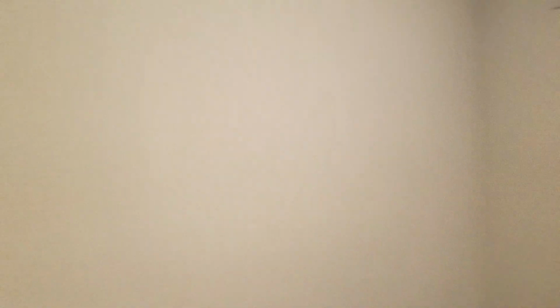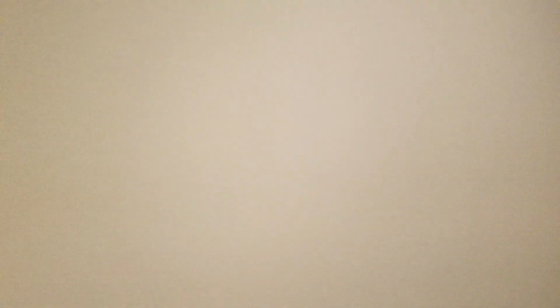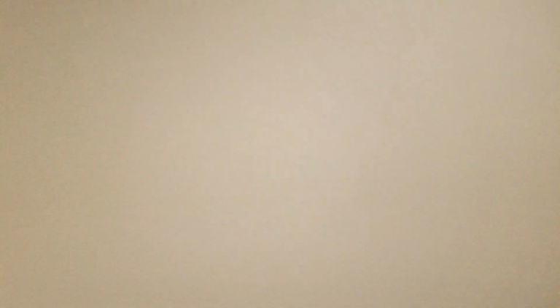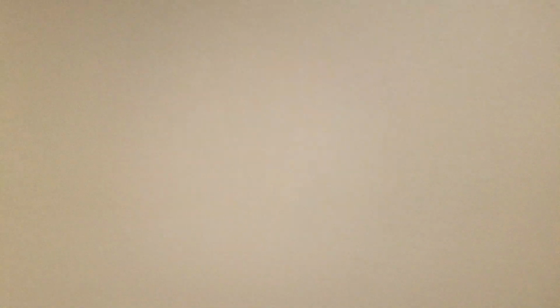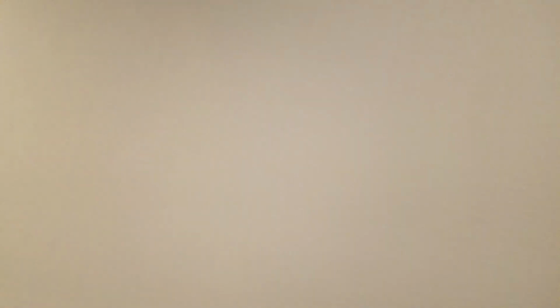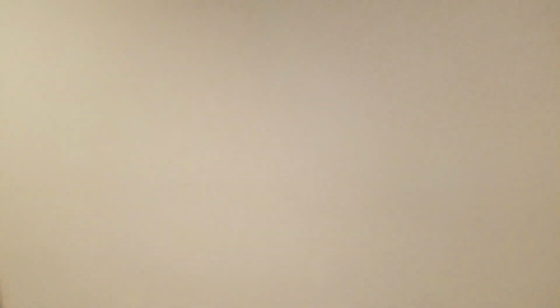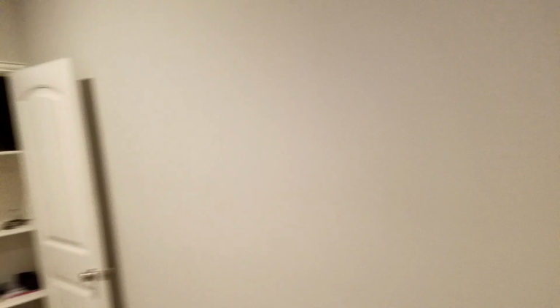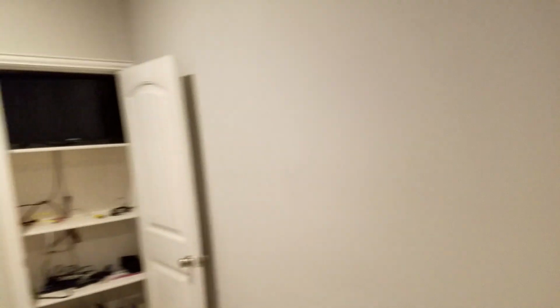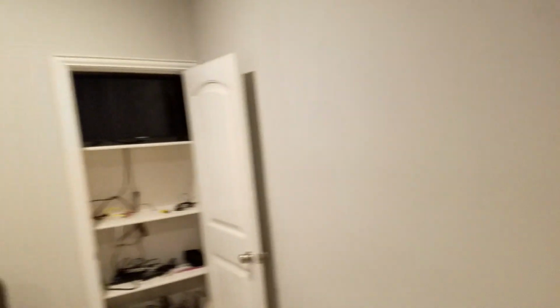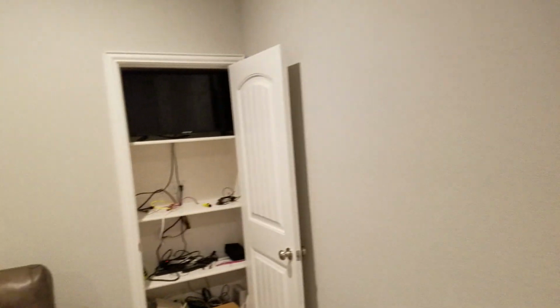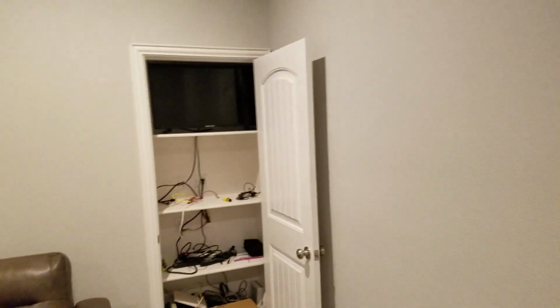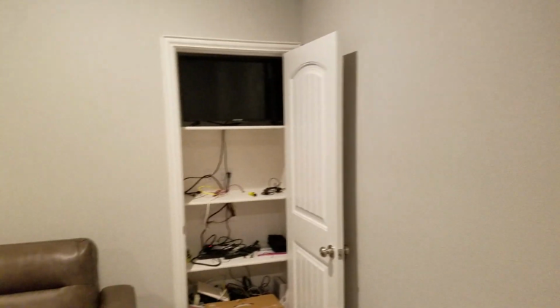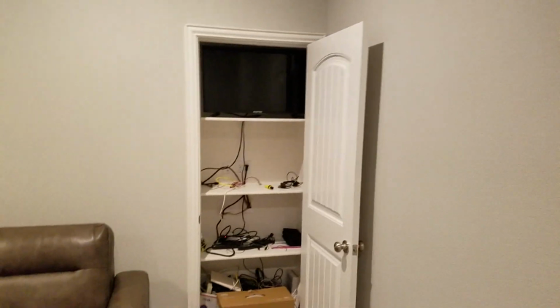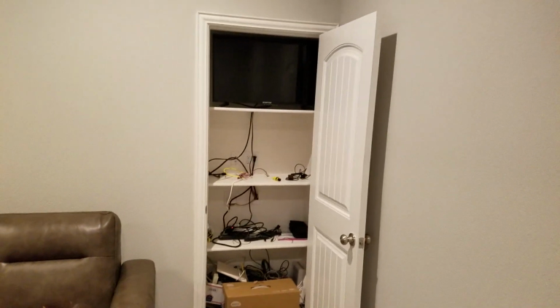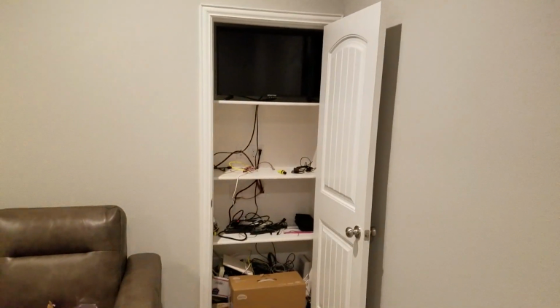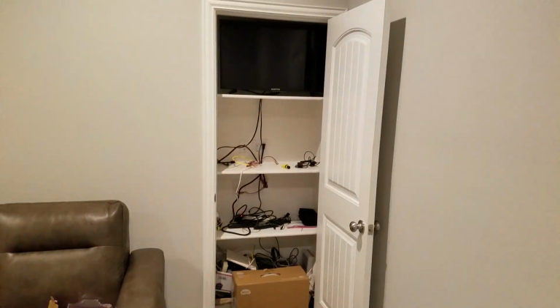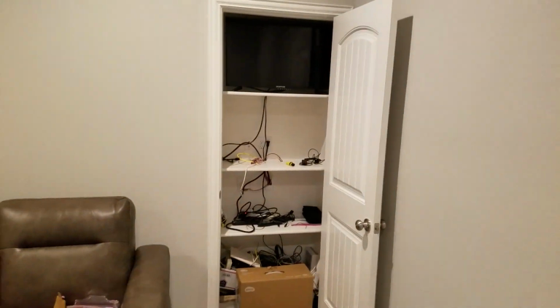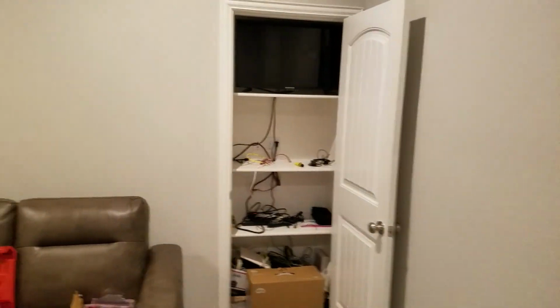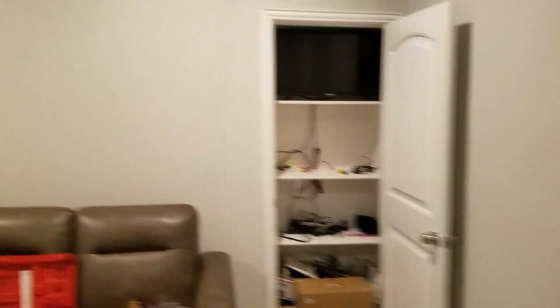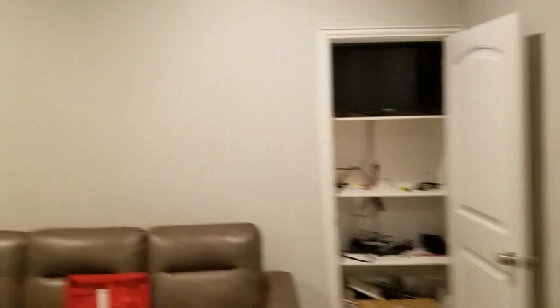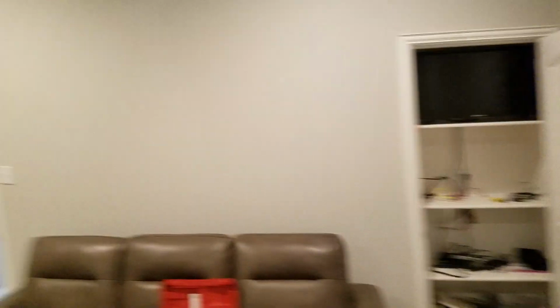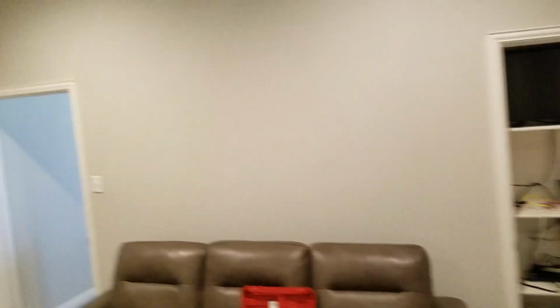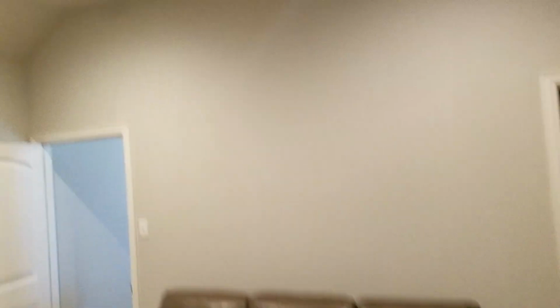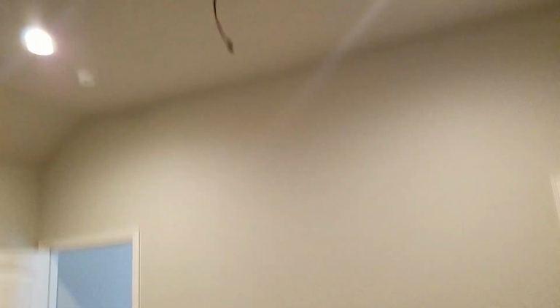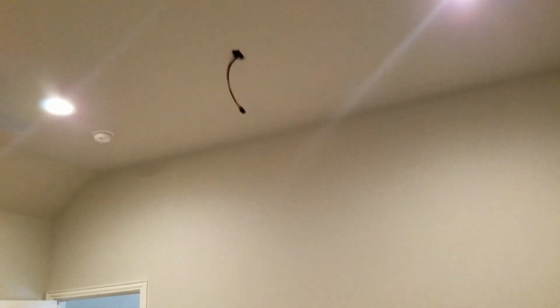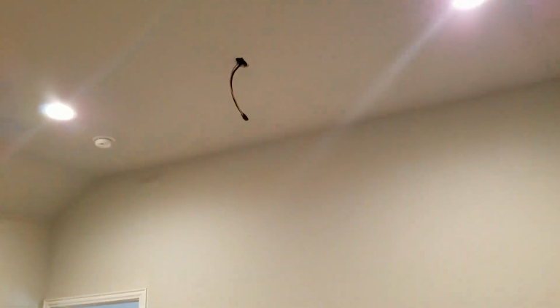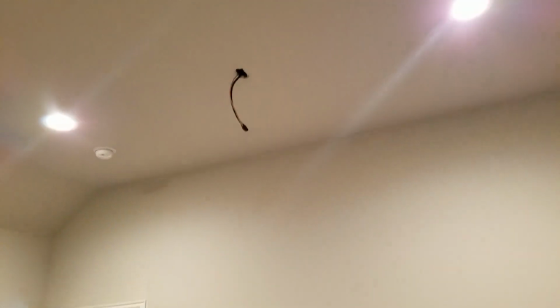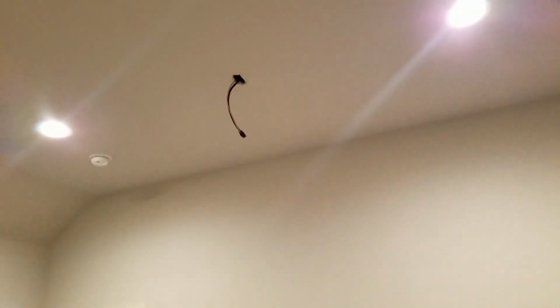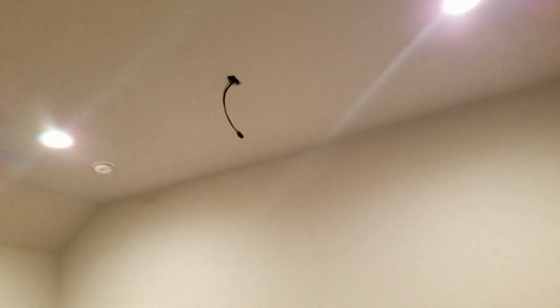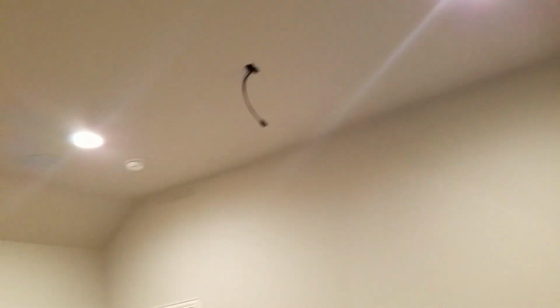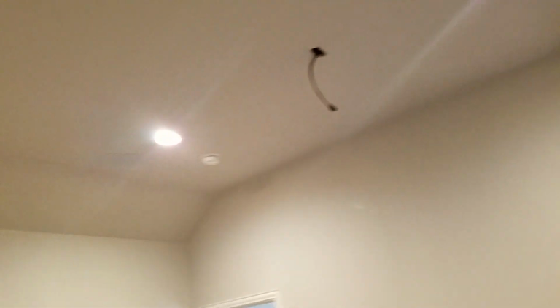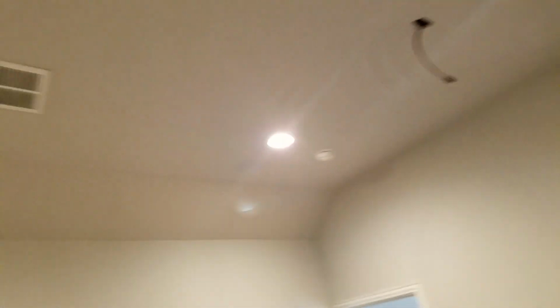That's your media closet — everything is set up.